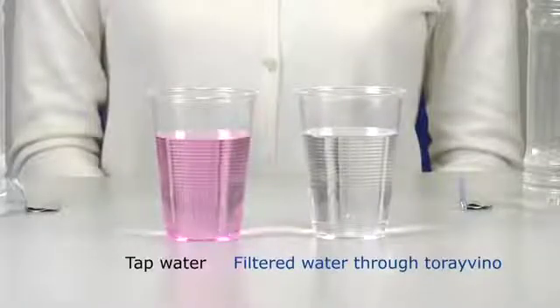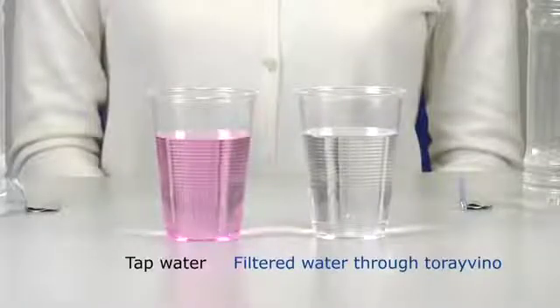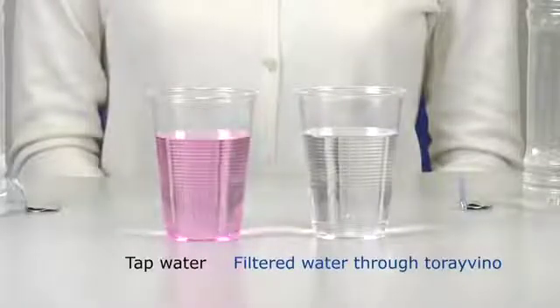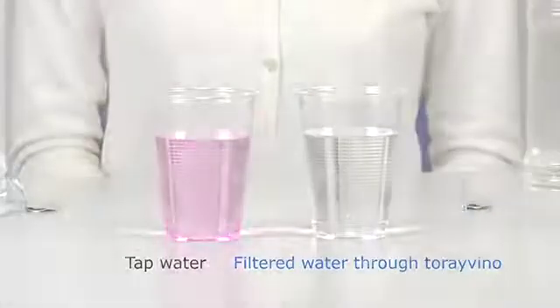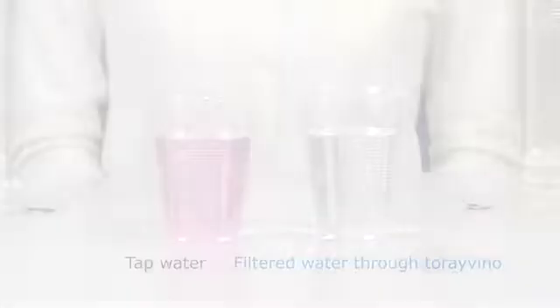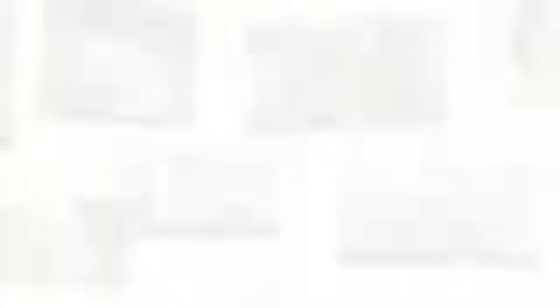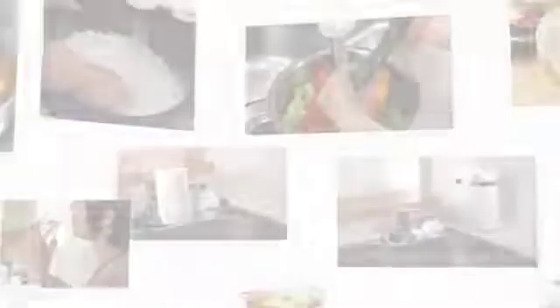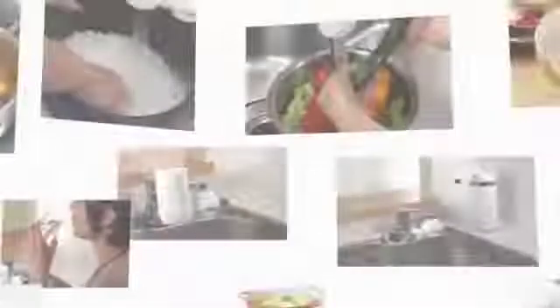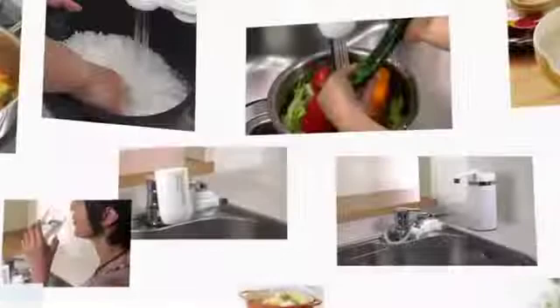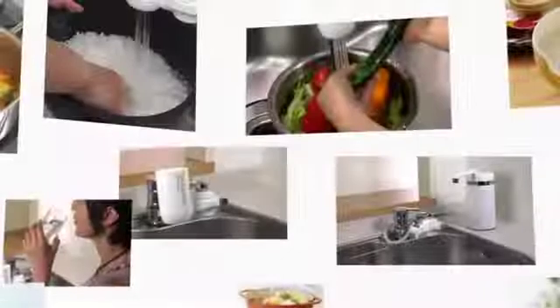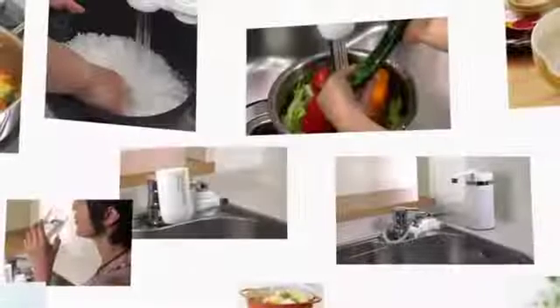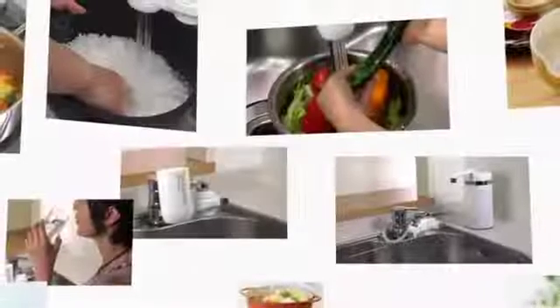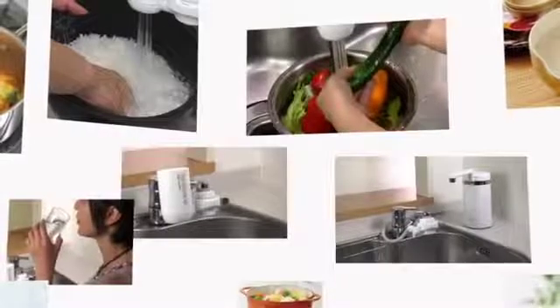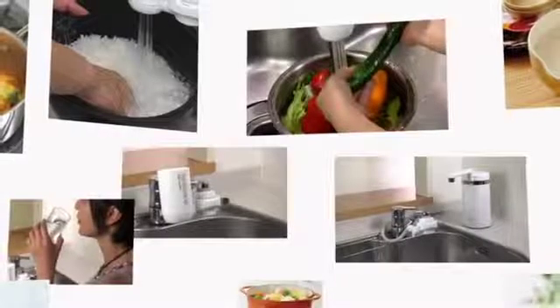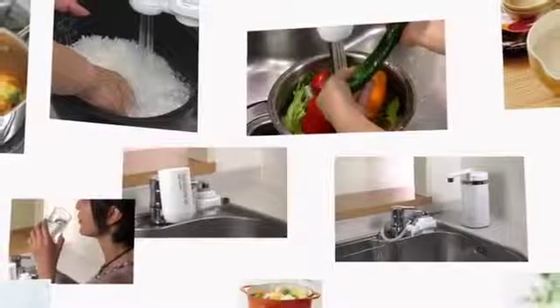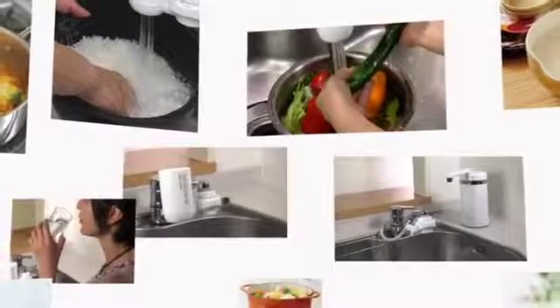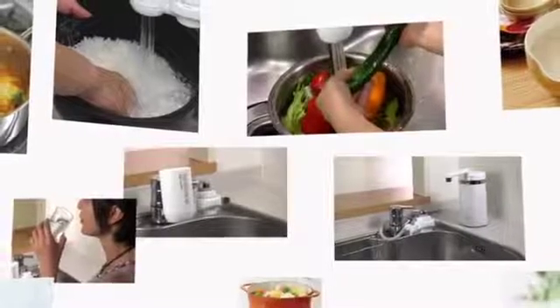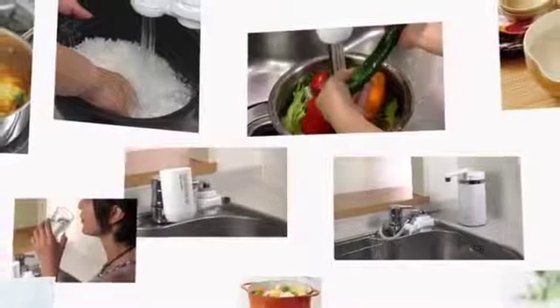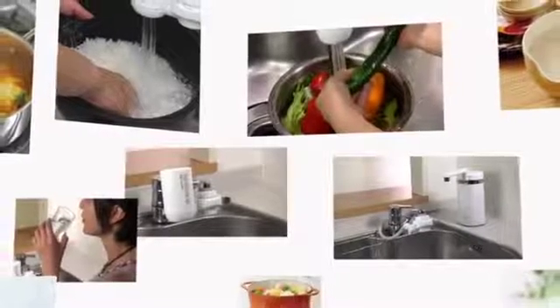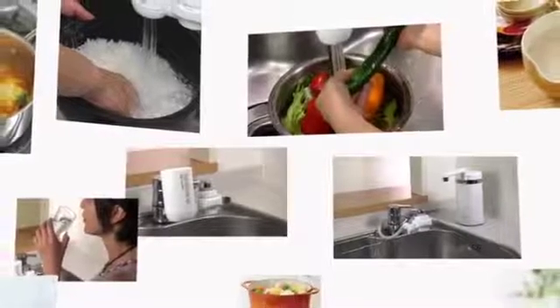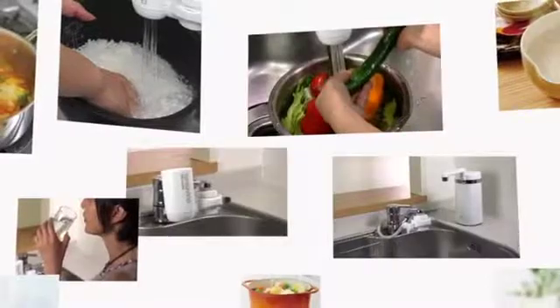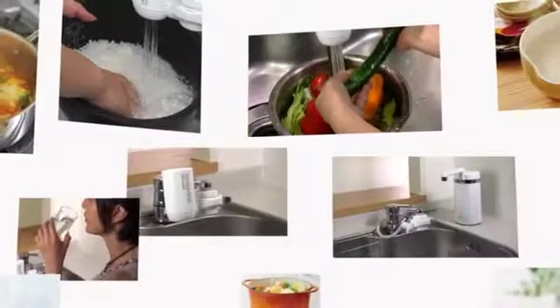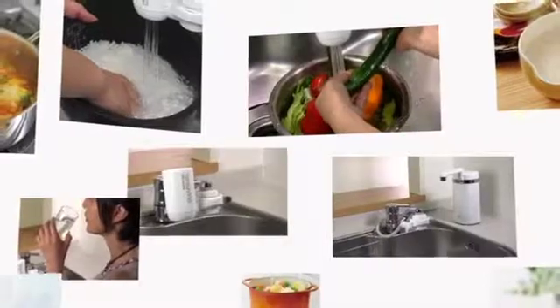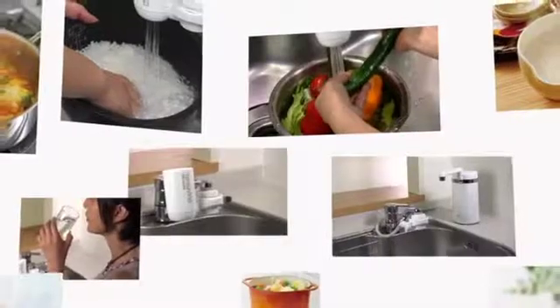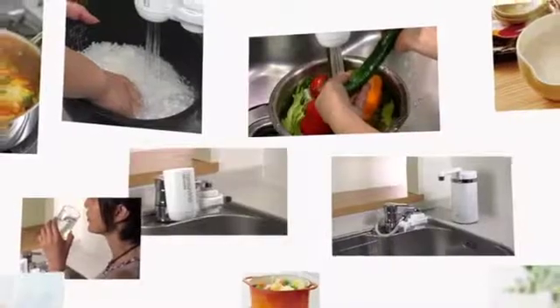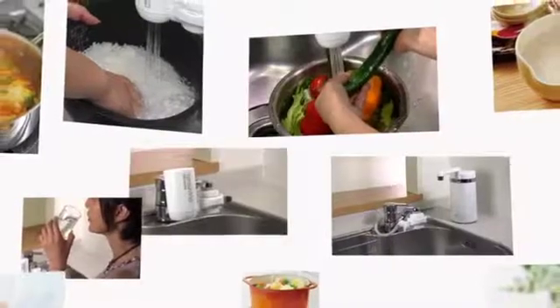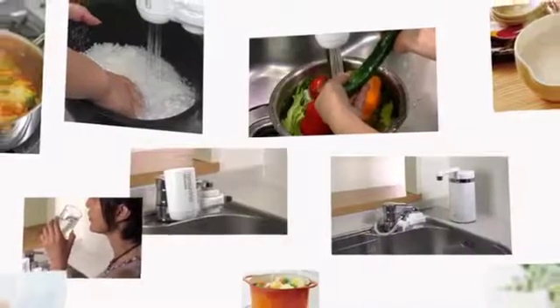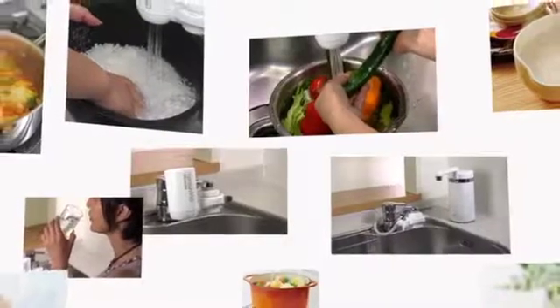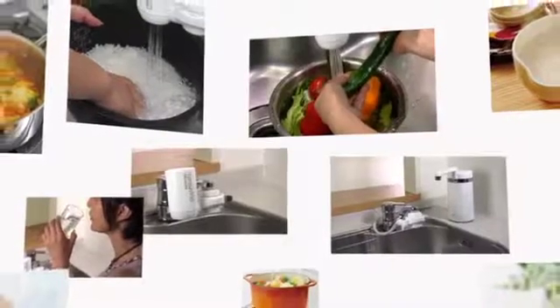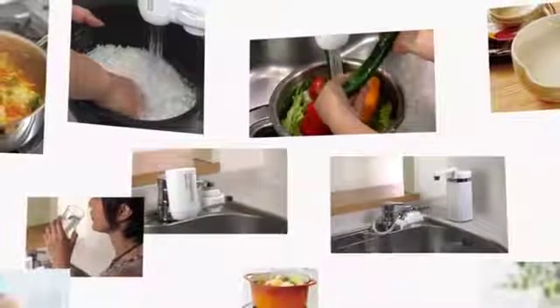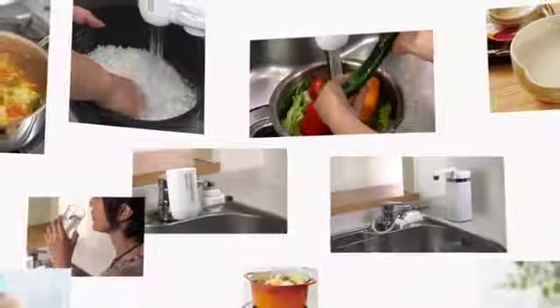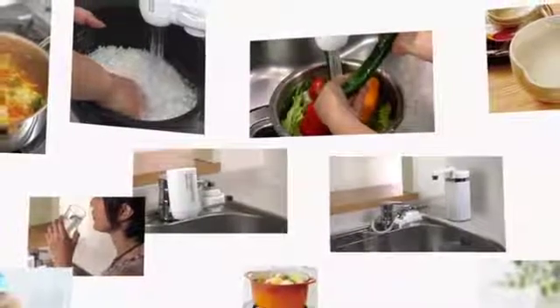As you can see, the Tore Vino provides you with delicious, safe water.